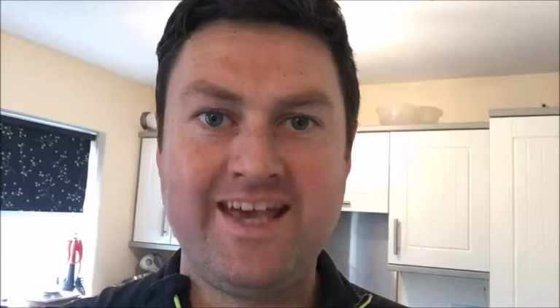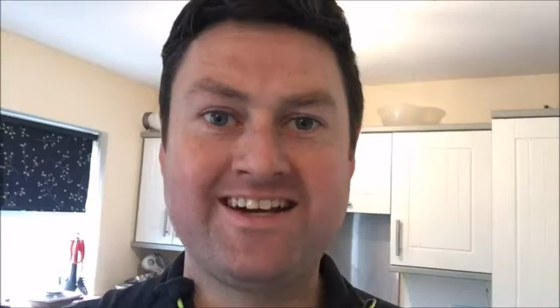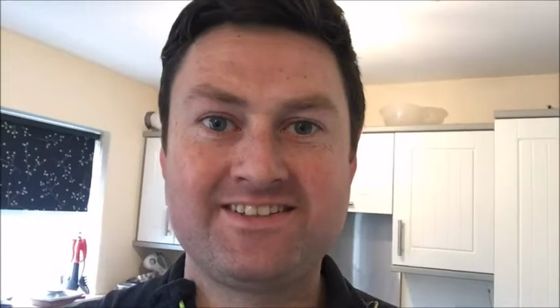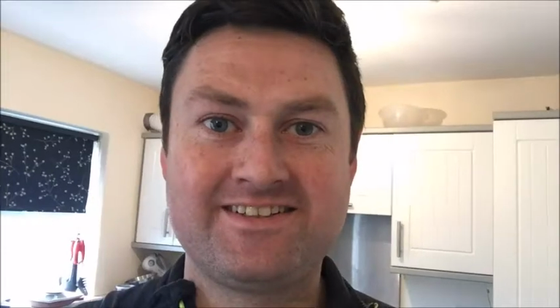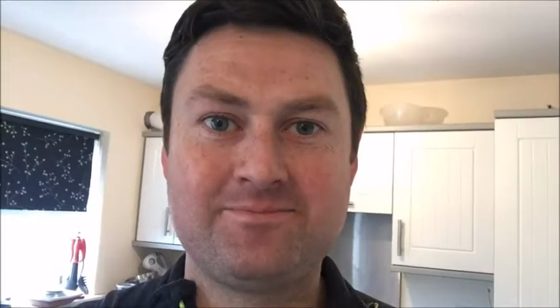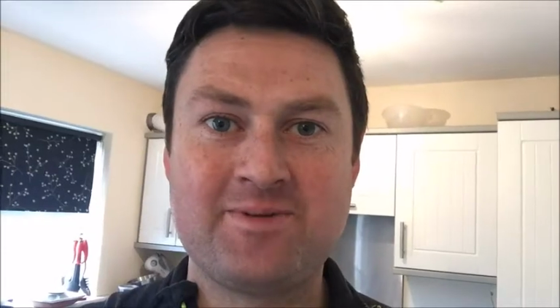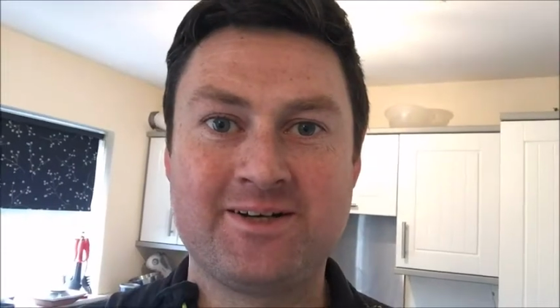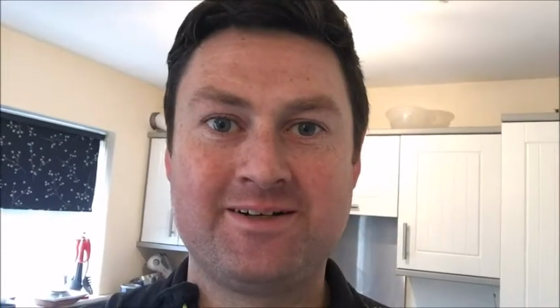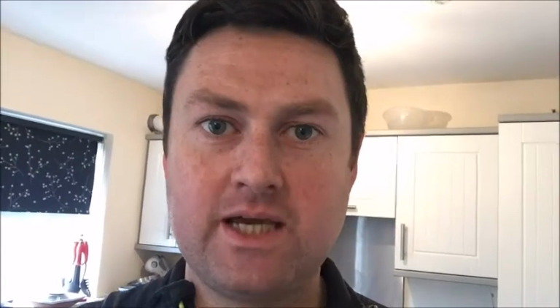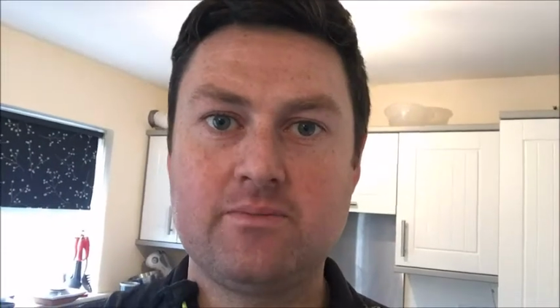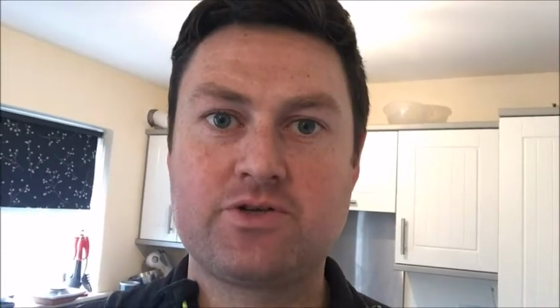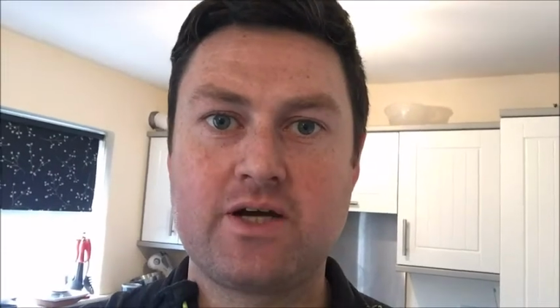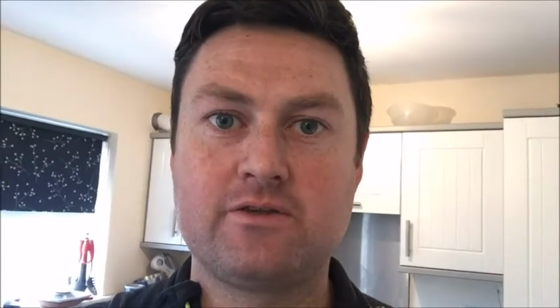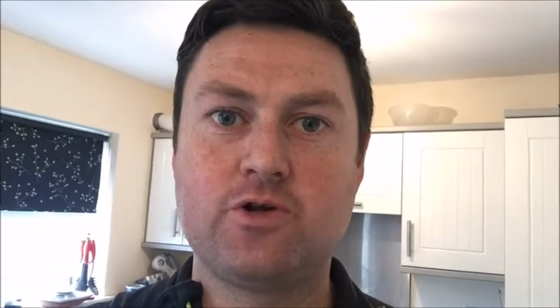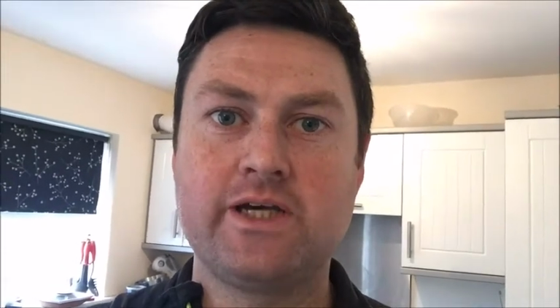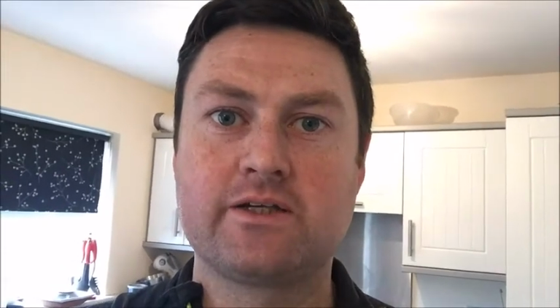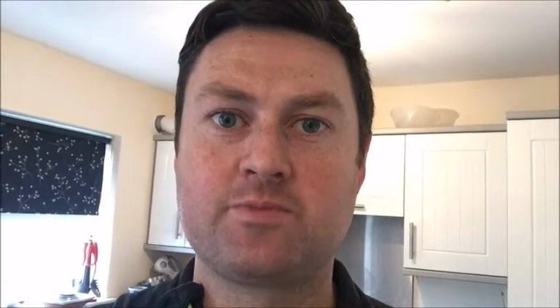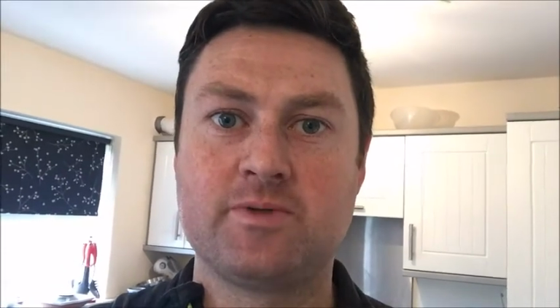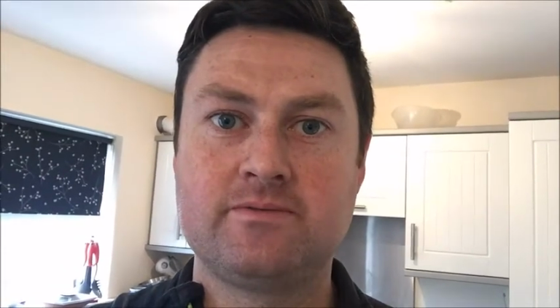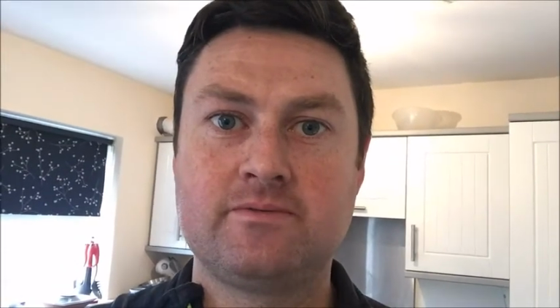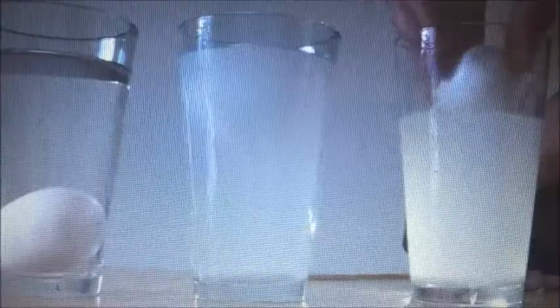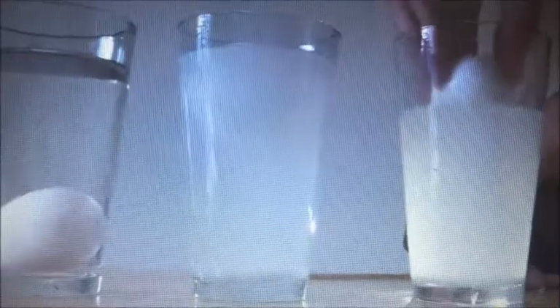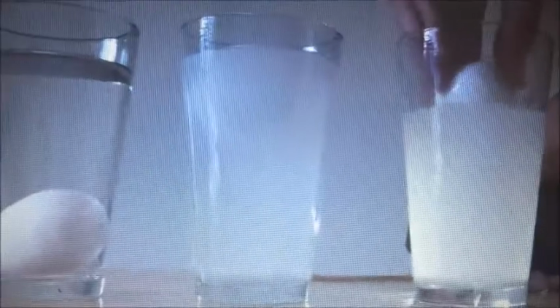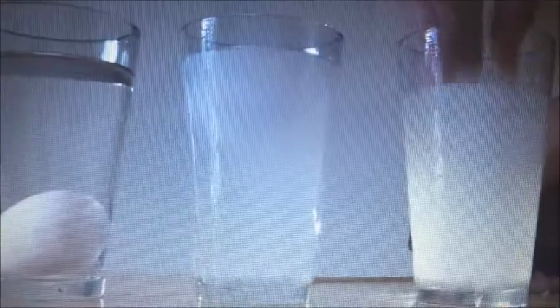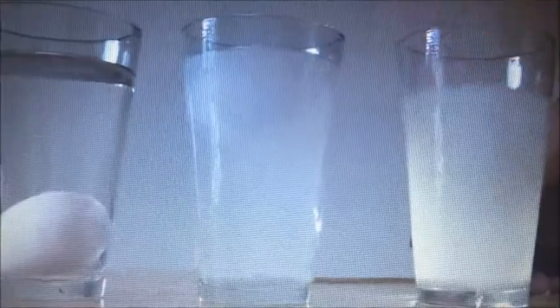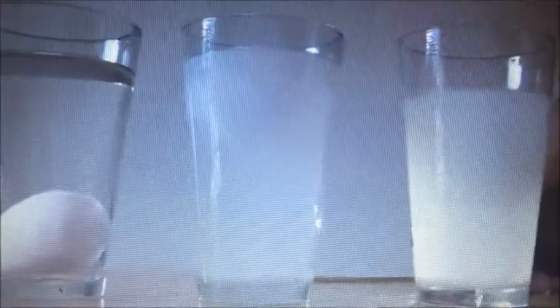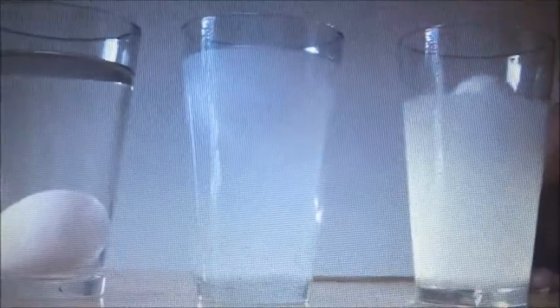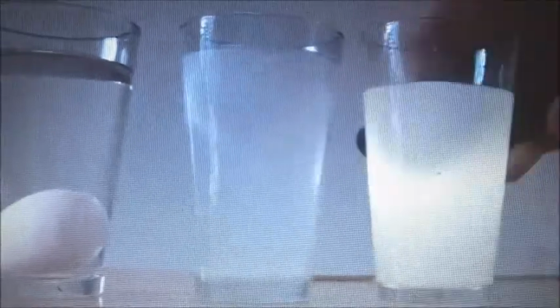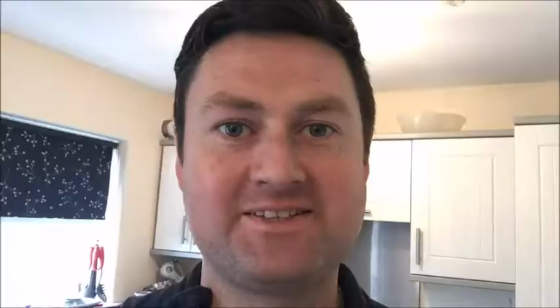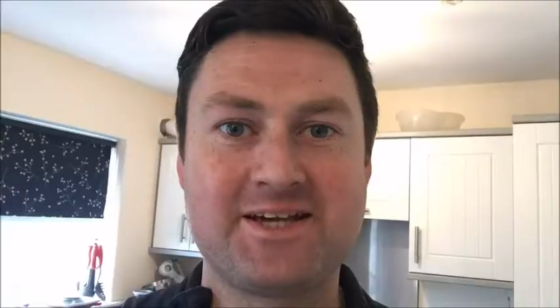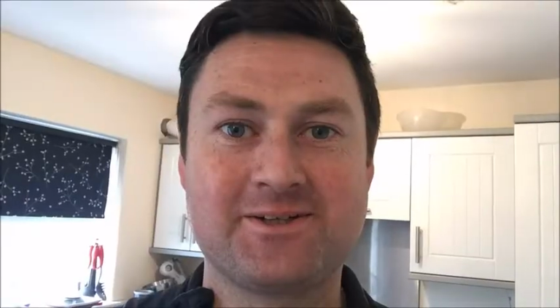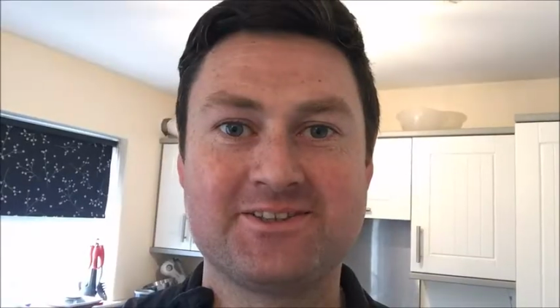Hey guys, Pemet here. Today I'm going to try the floating egg experiment. Let's see how it goes.